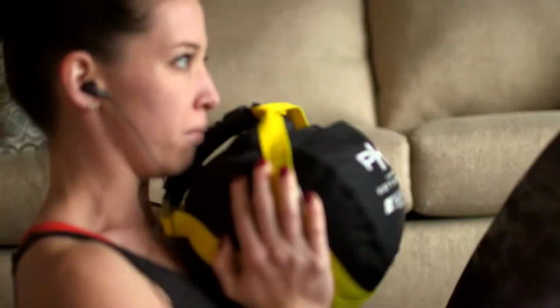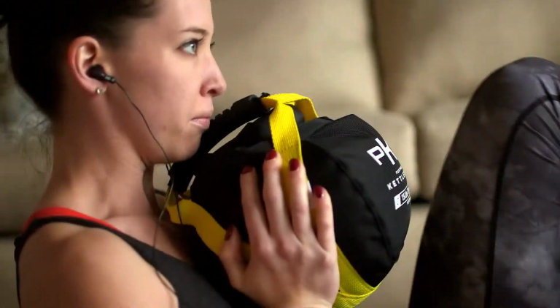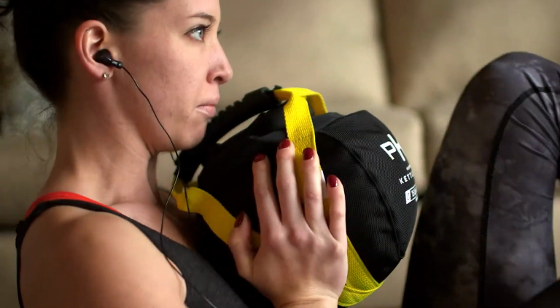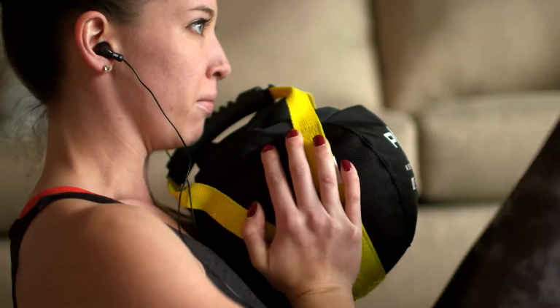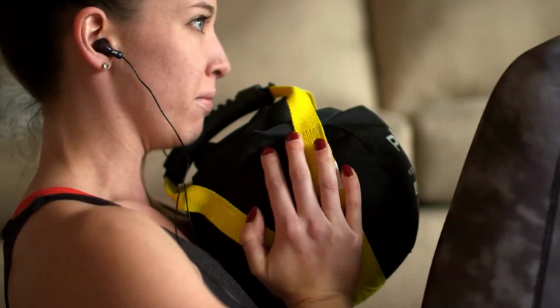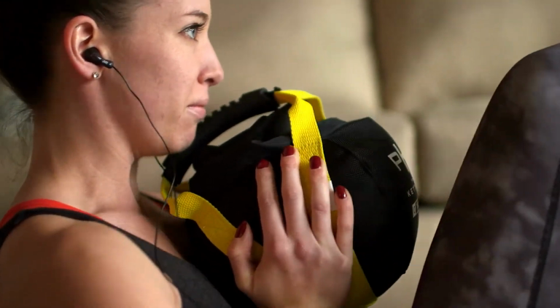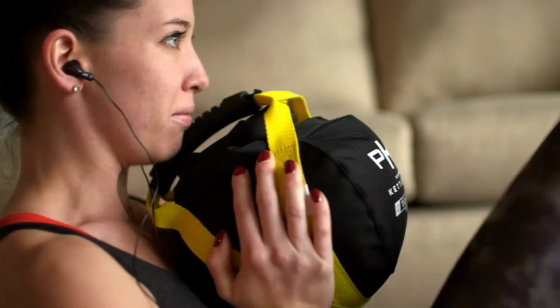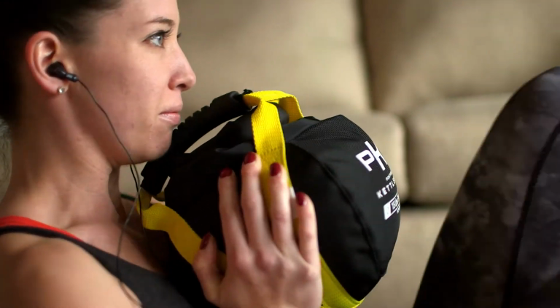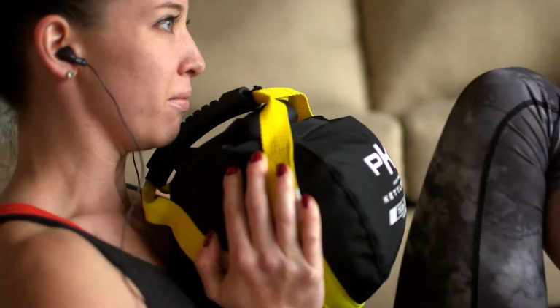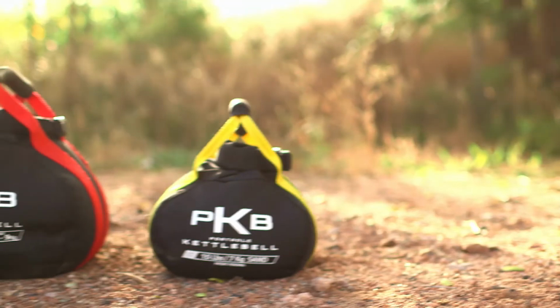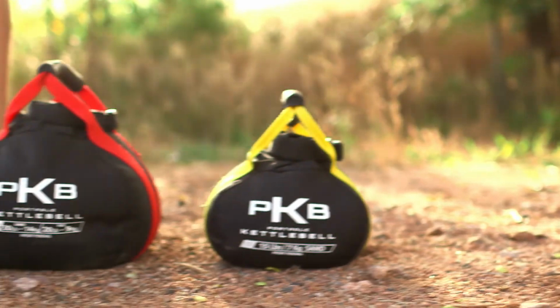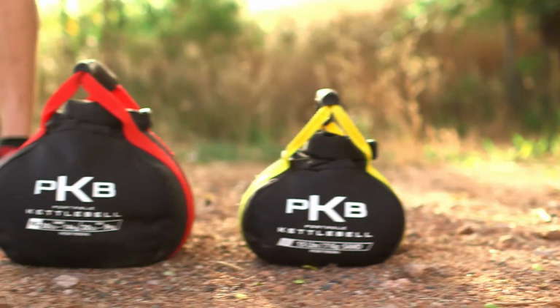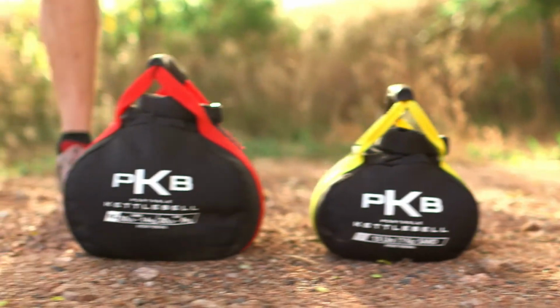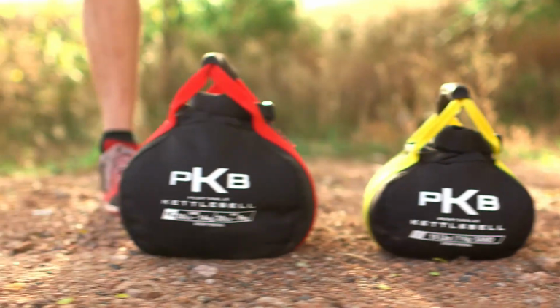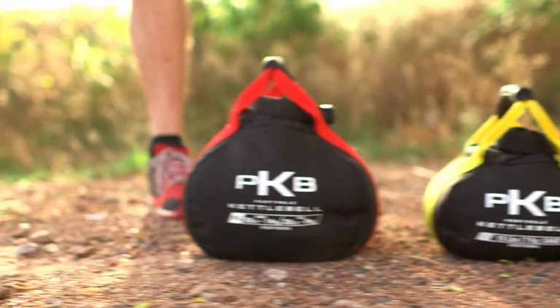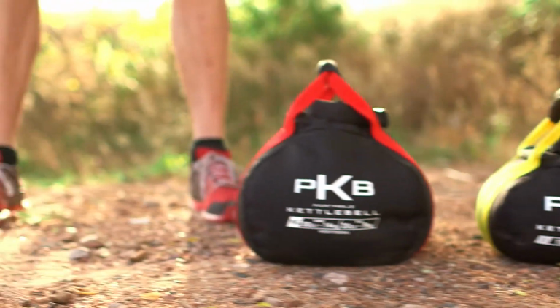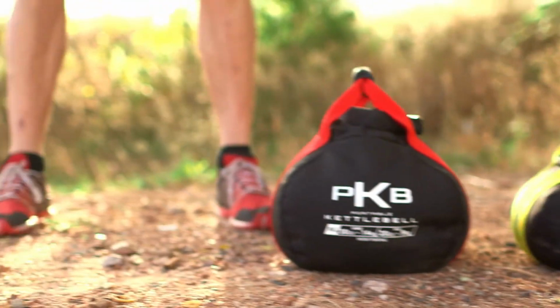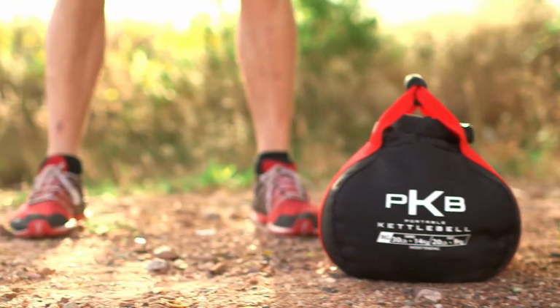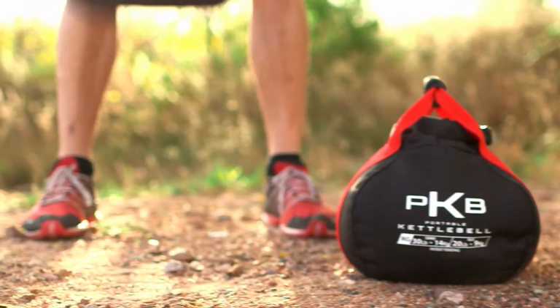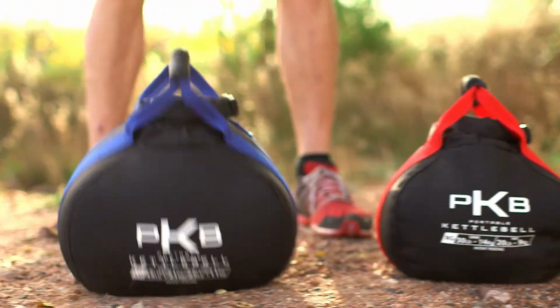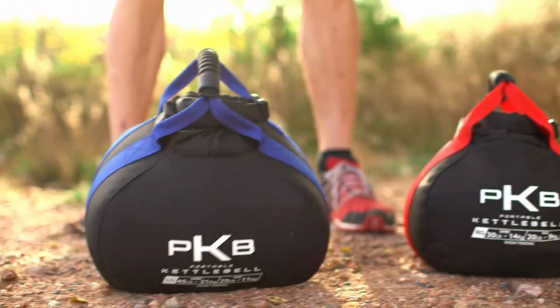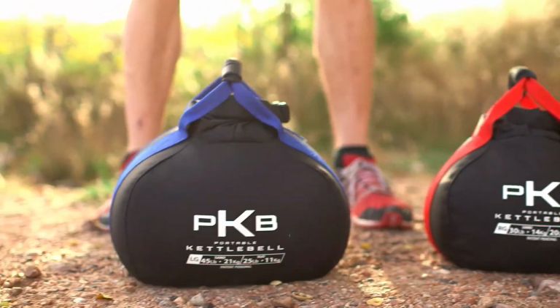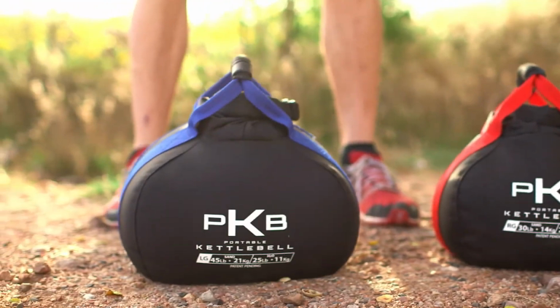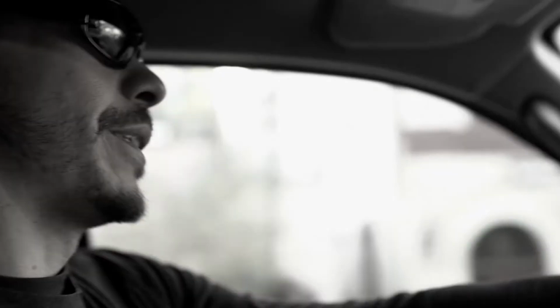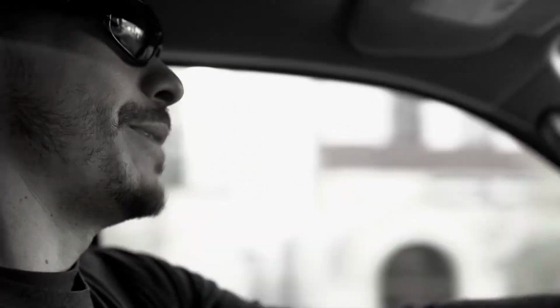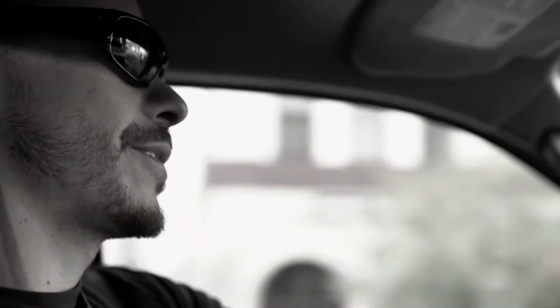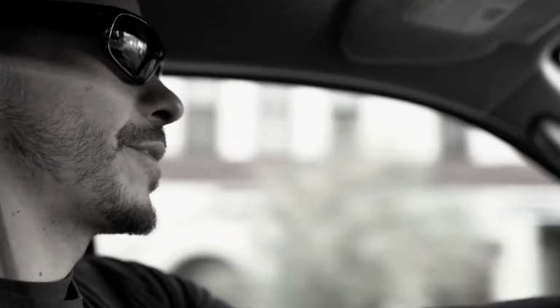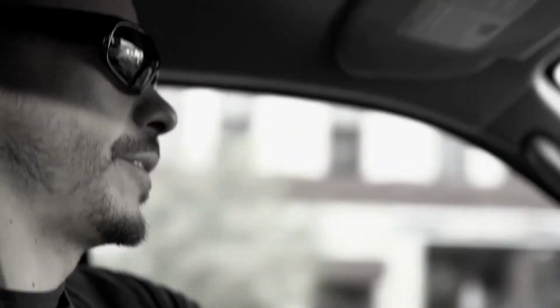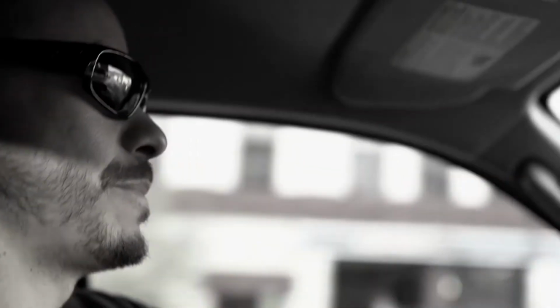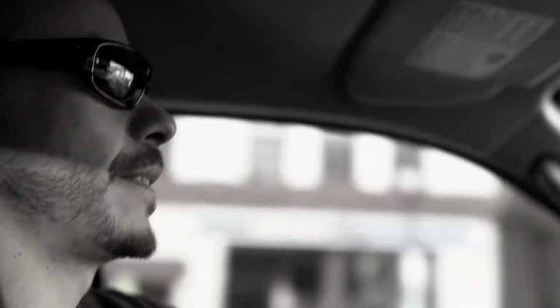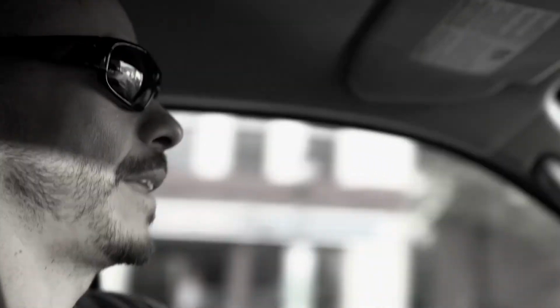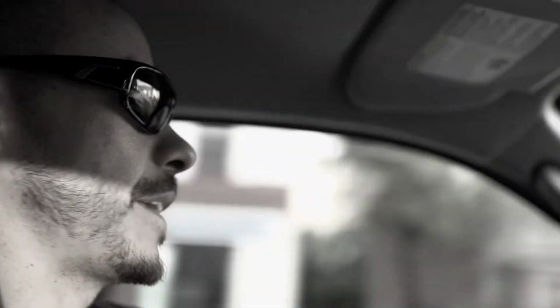The portable kettlebell is made of ballistic nylon and bonded nylon thread, which means essentially it's made to last.